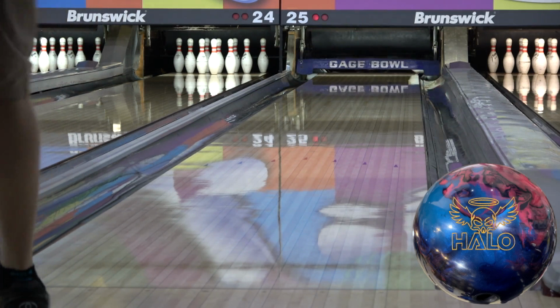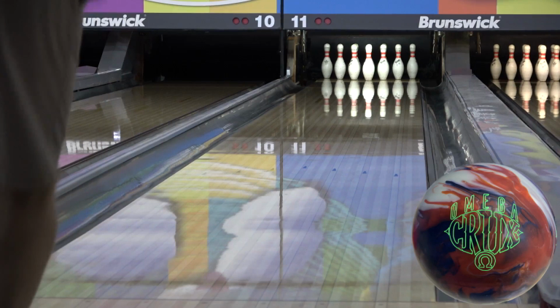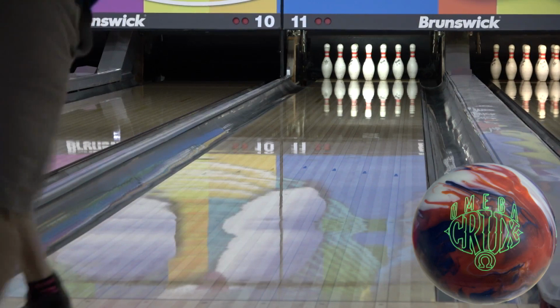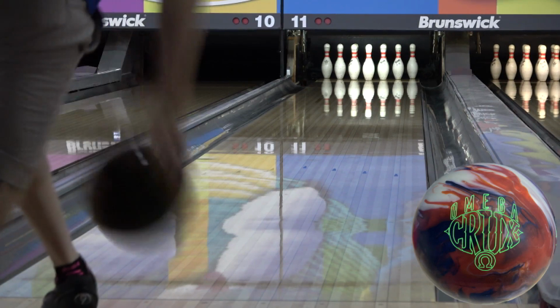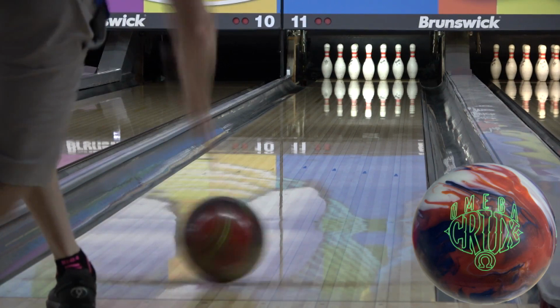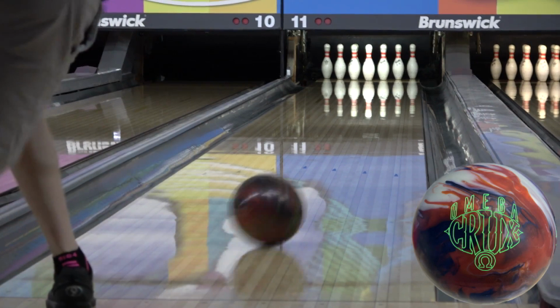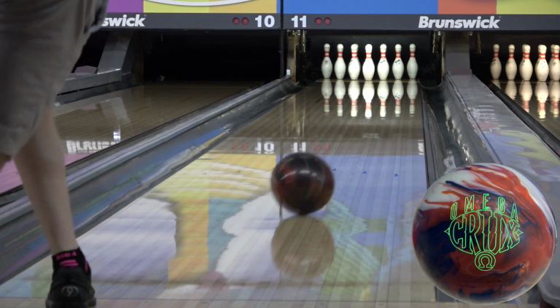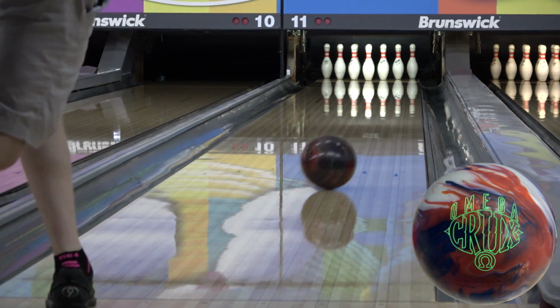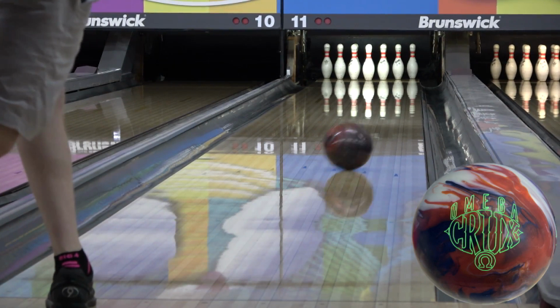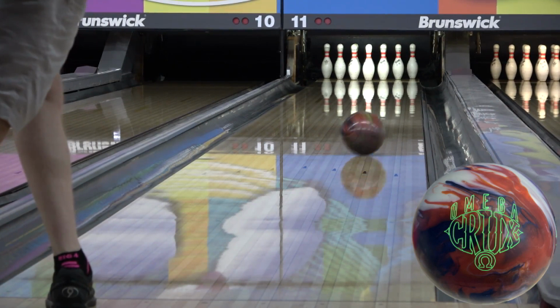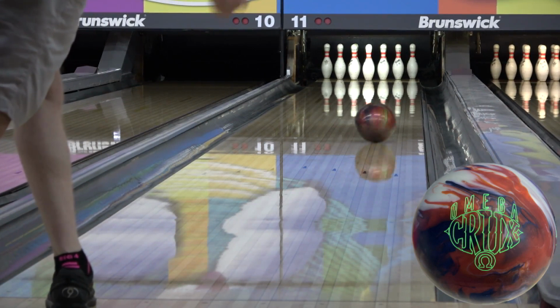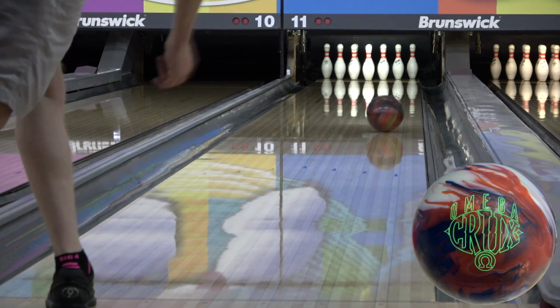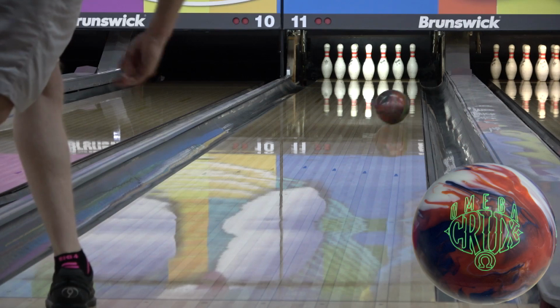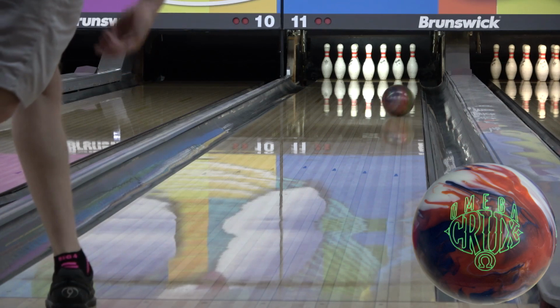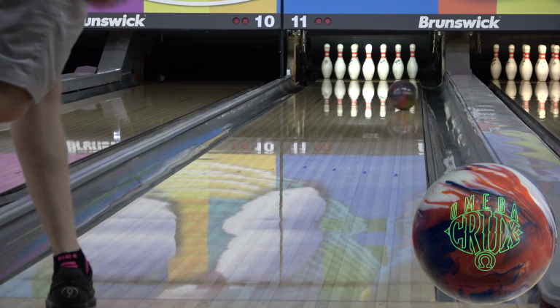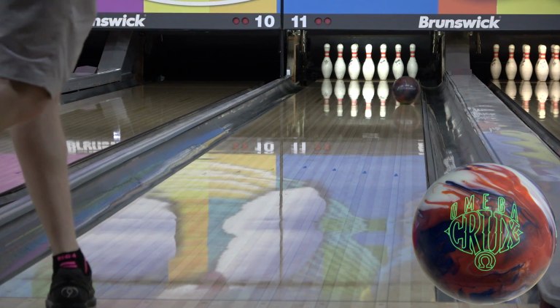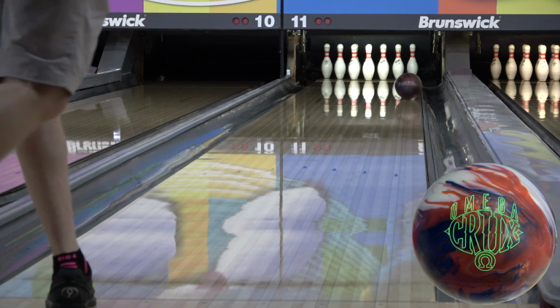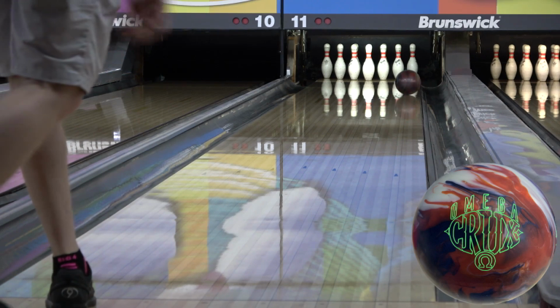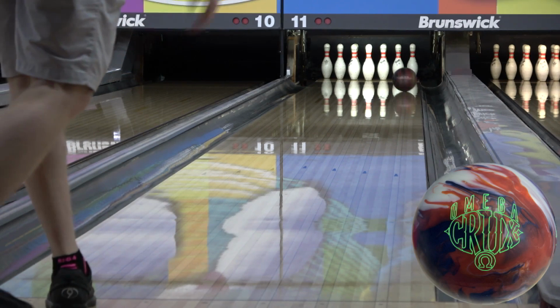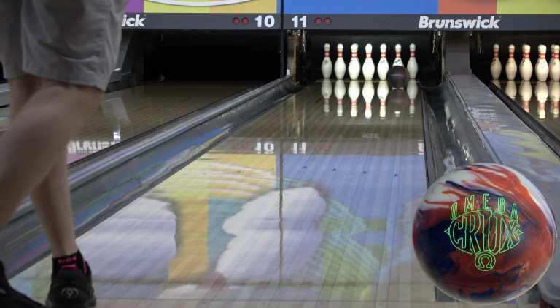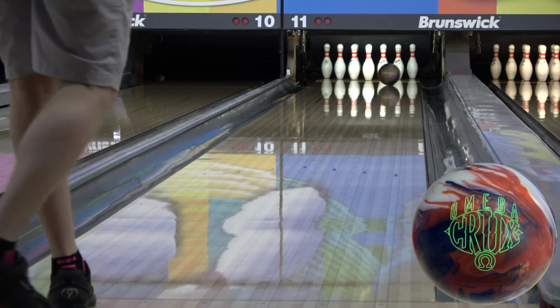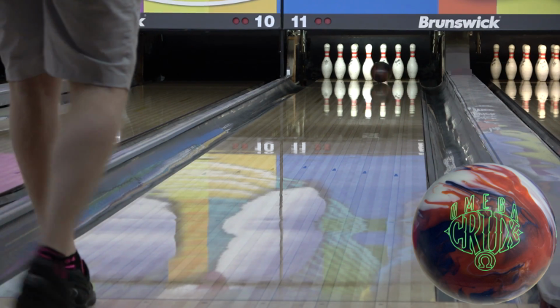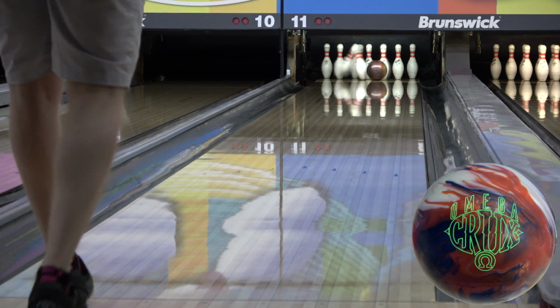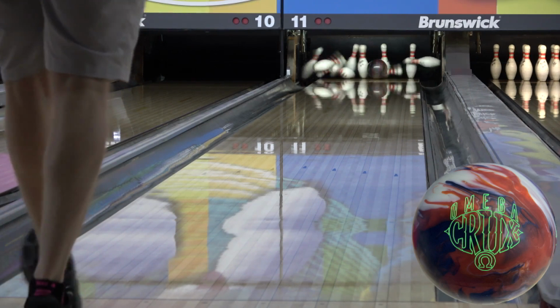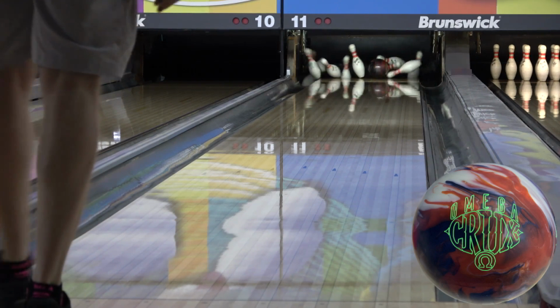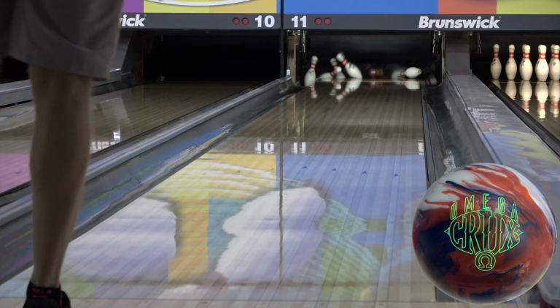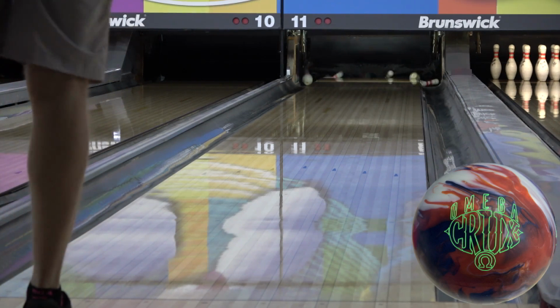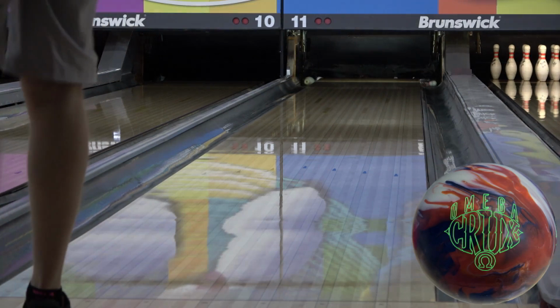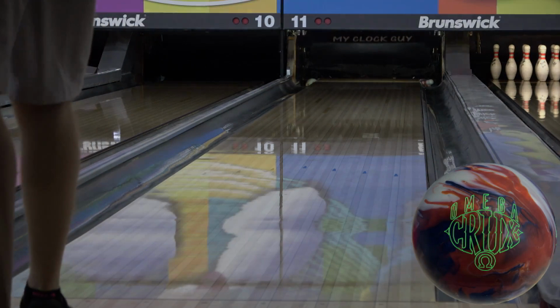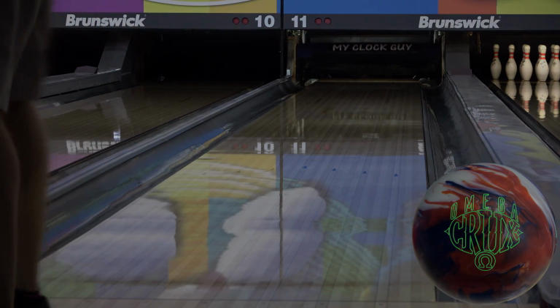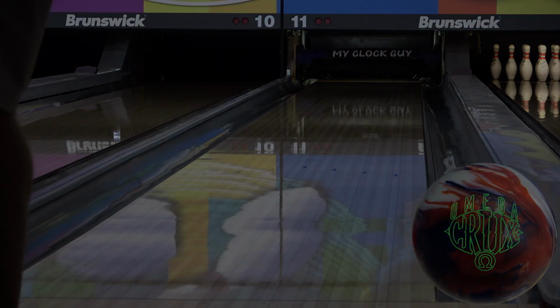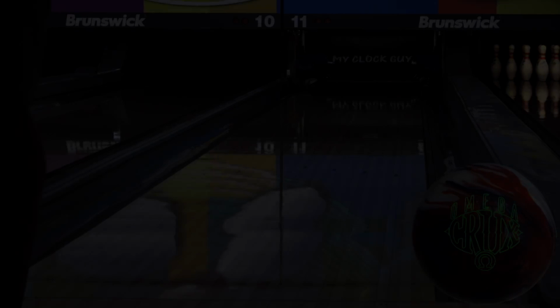Once again, the Omega Crux releases on February 21st with the Pitch Purple. Thanks for watching.